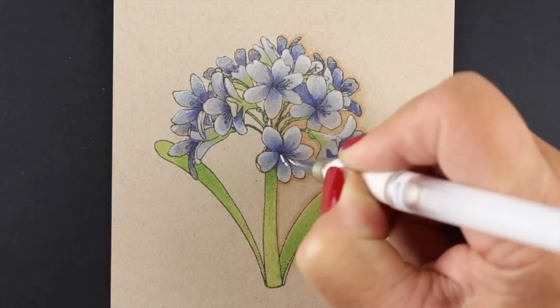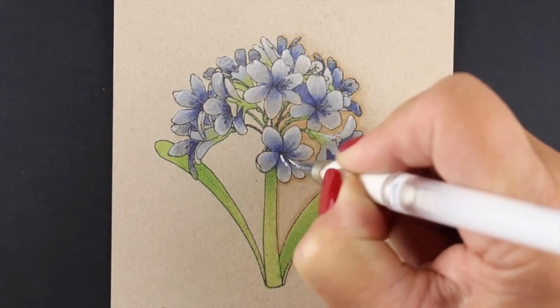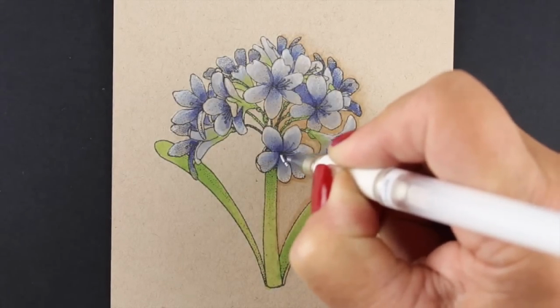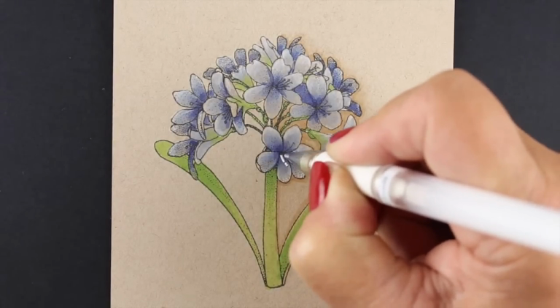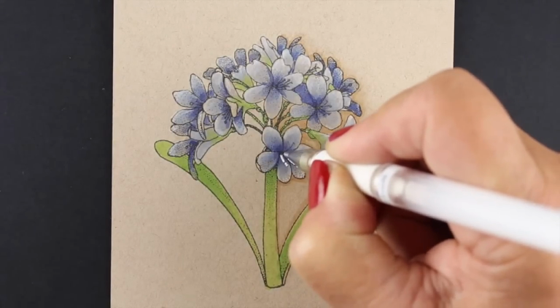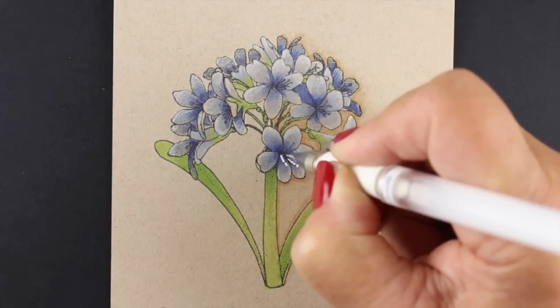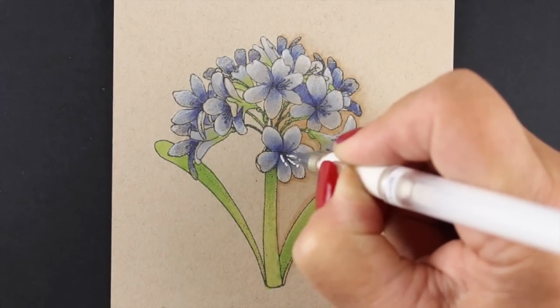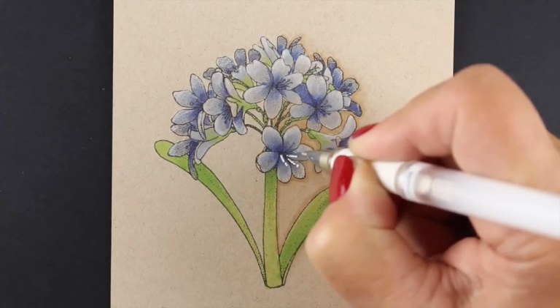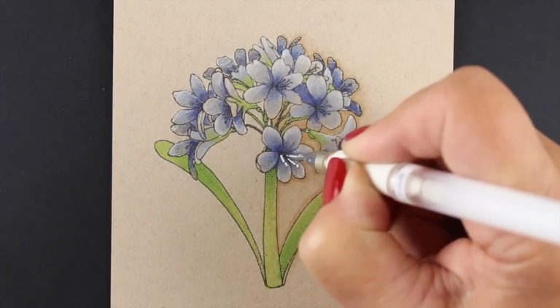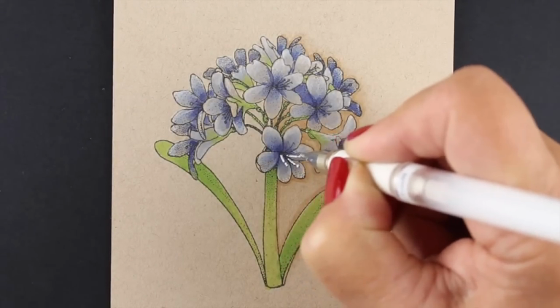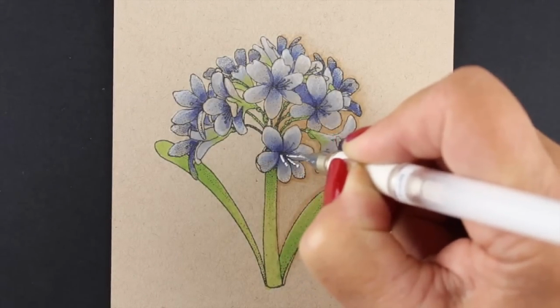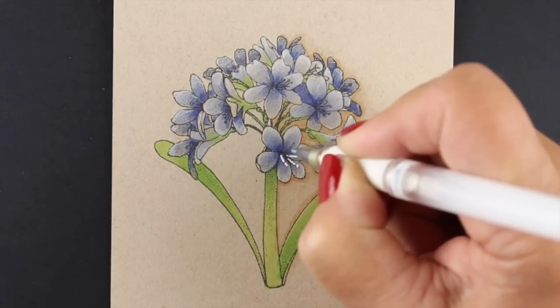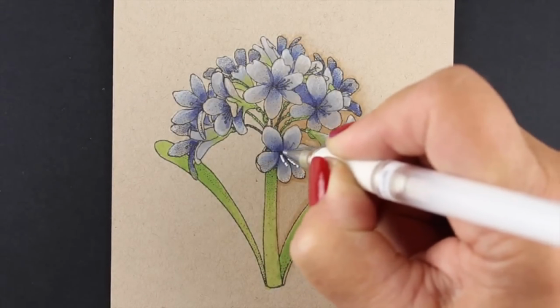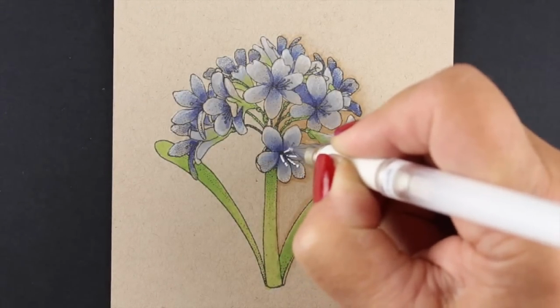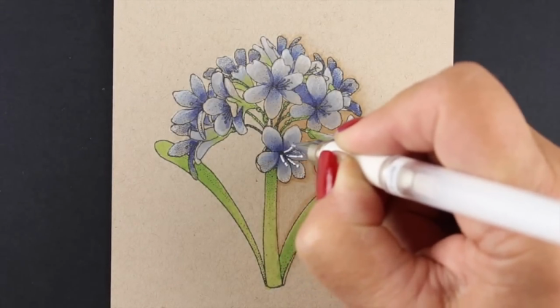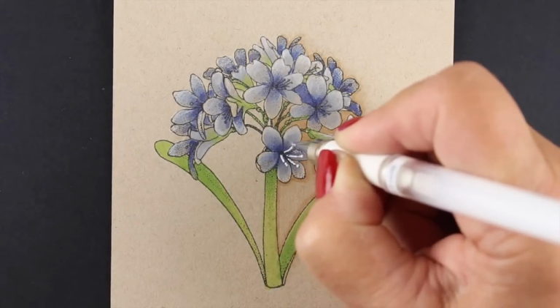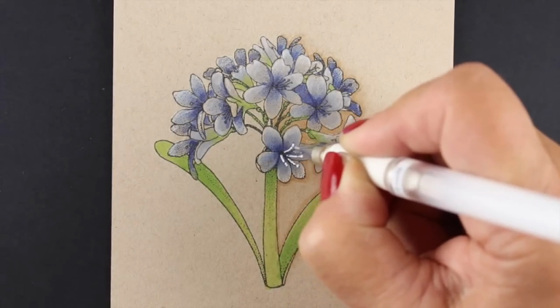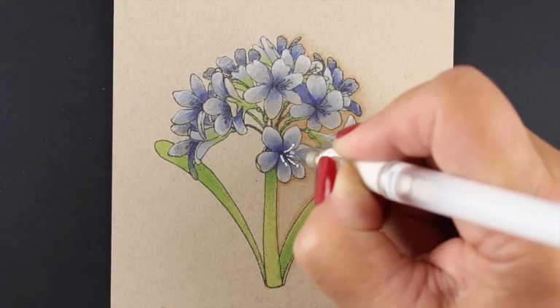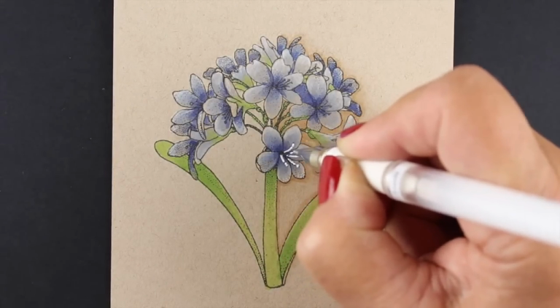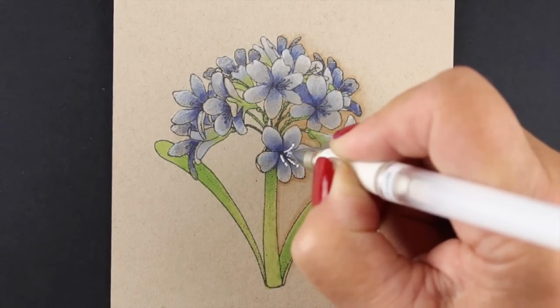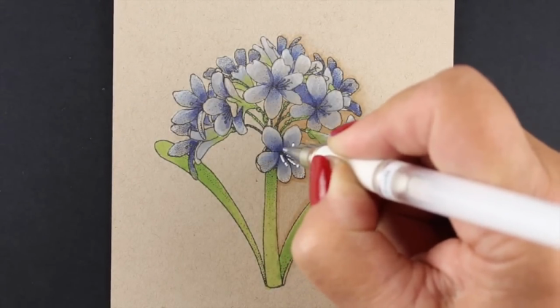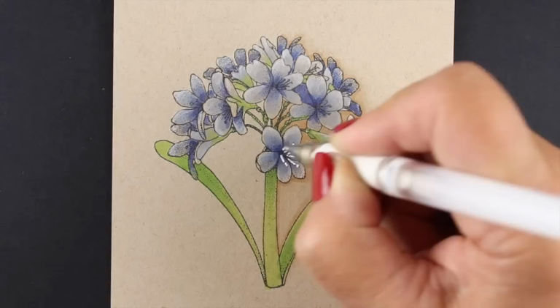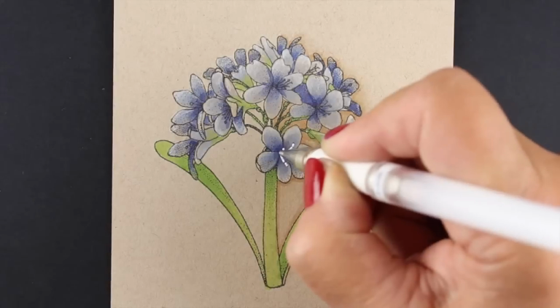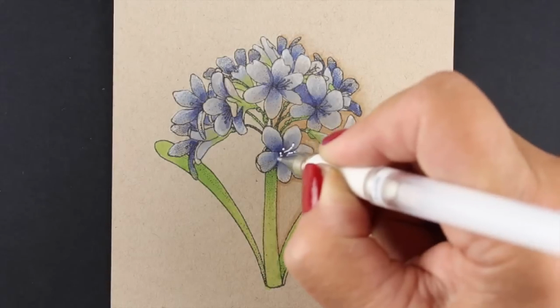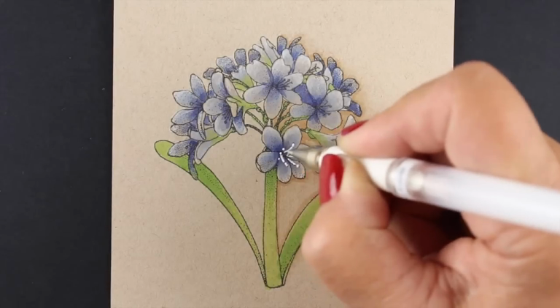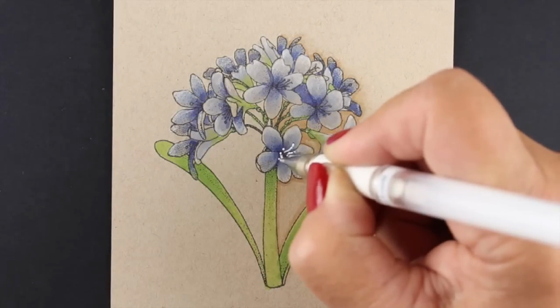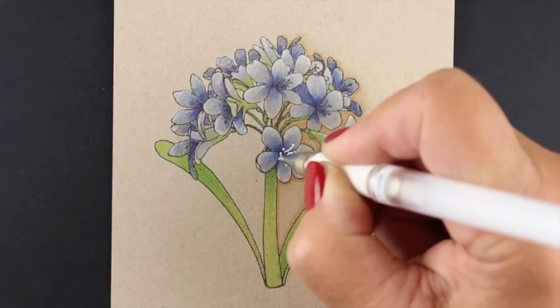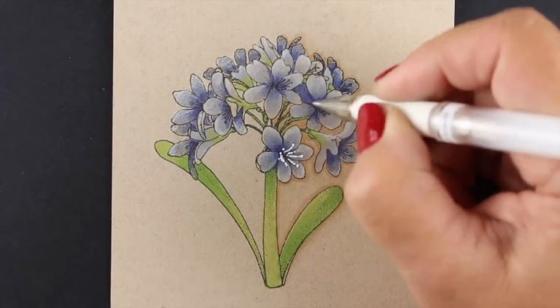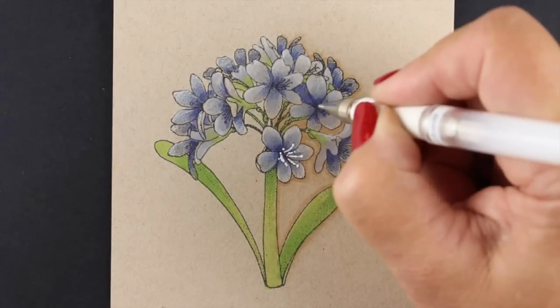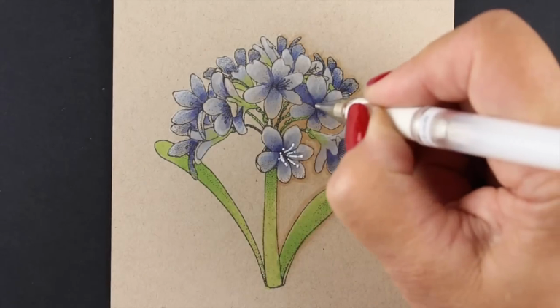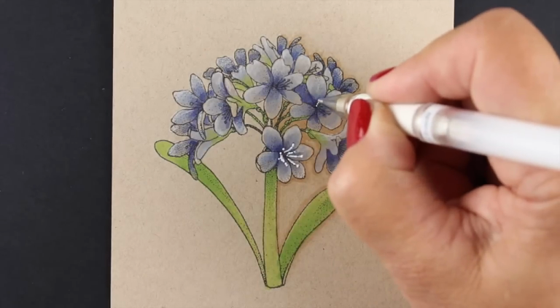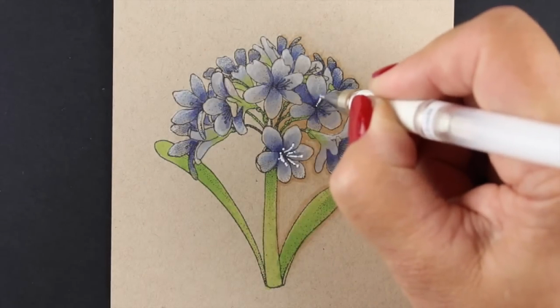Now I'm going to go in with my Signo pen and add some white detail to the insides of the flowers.